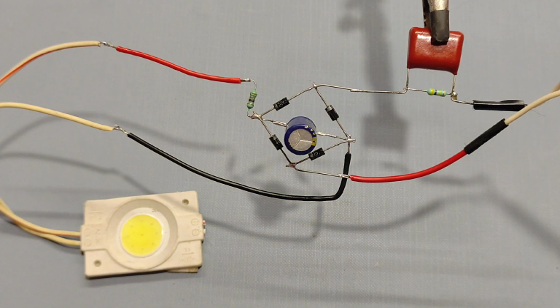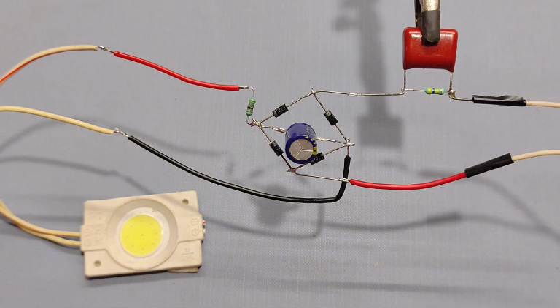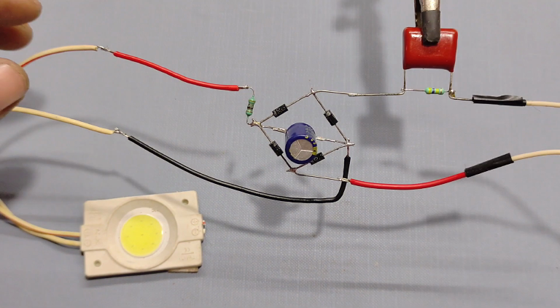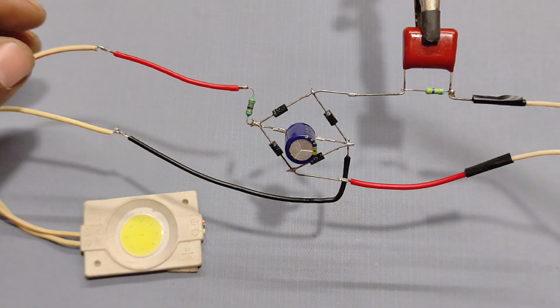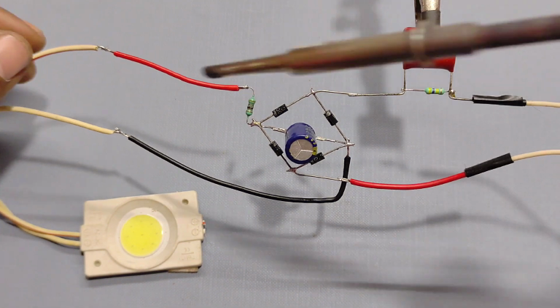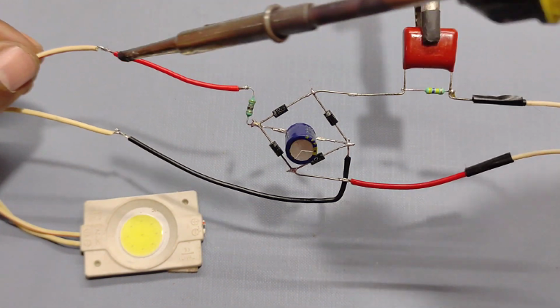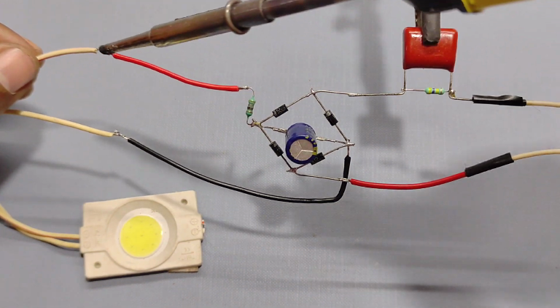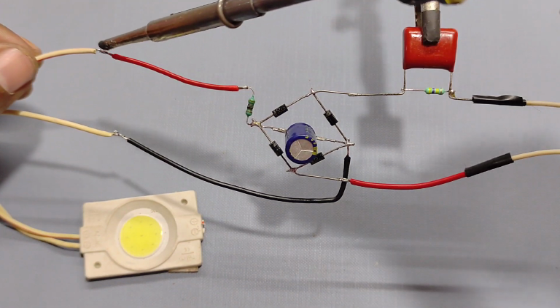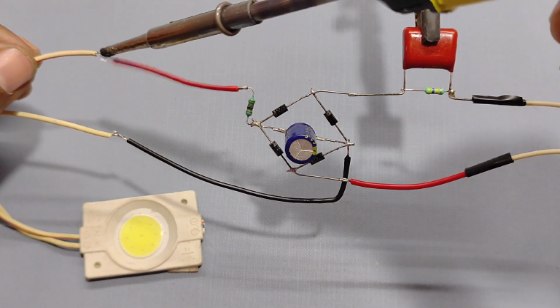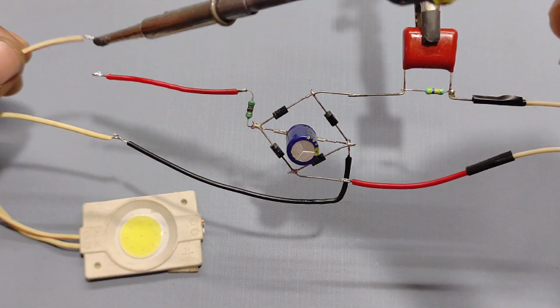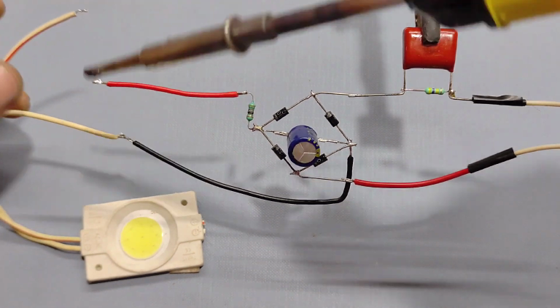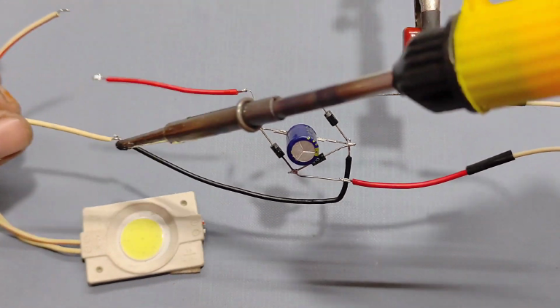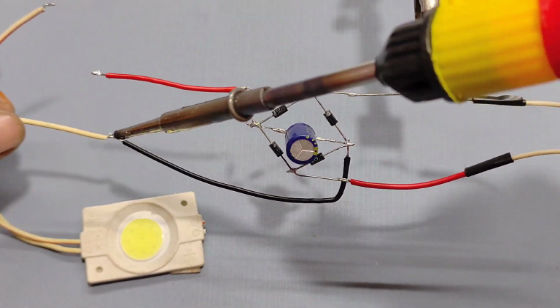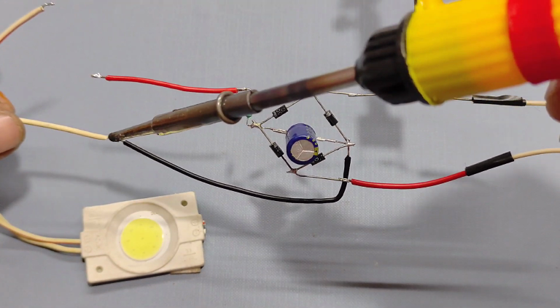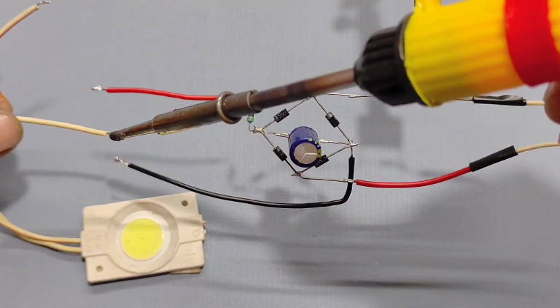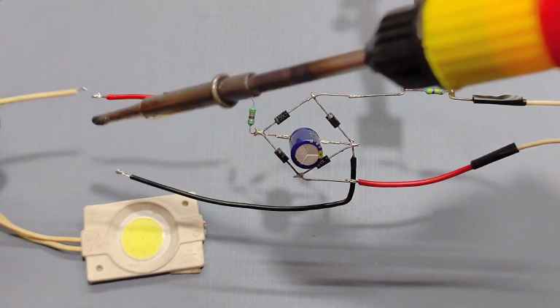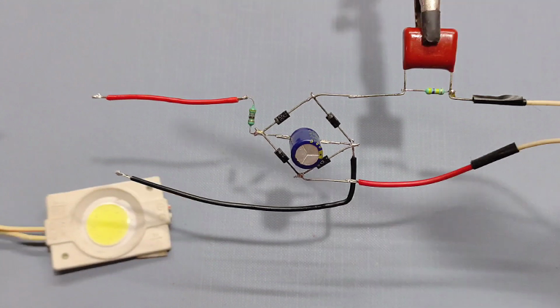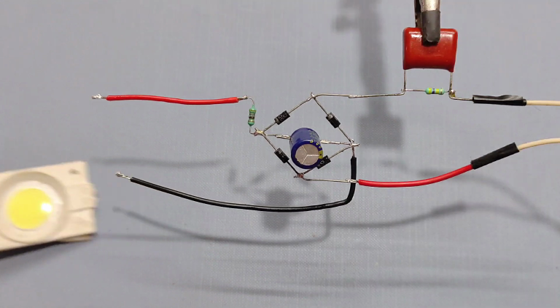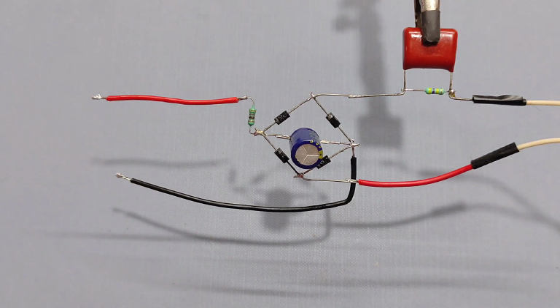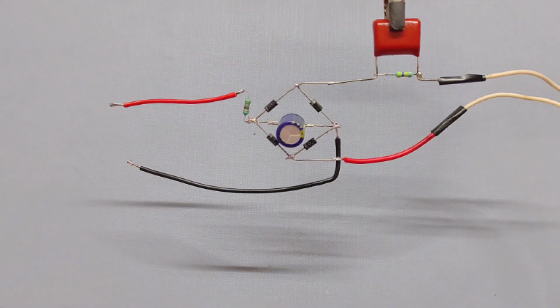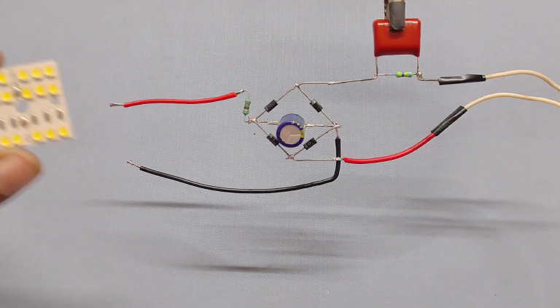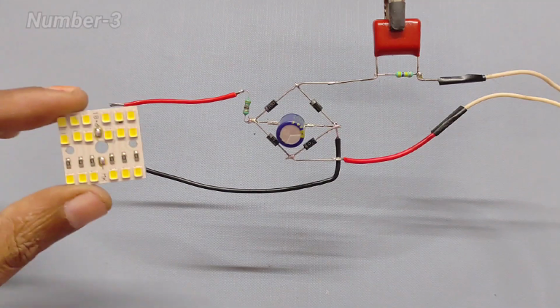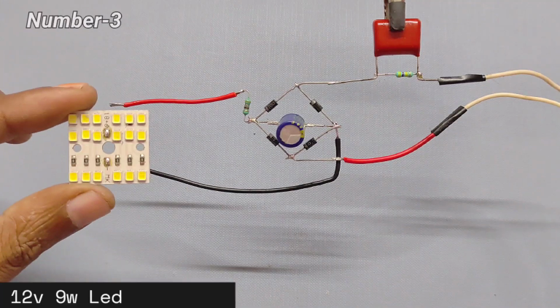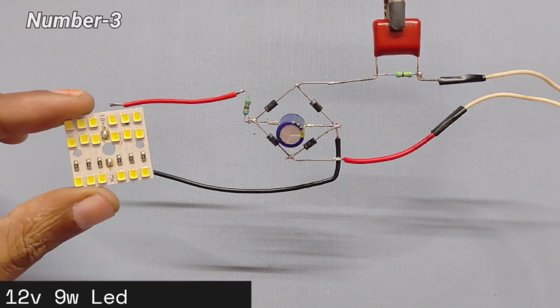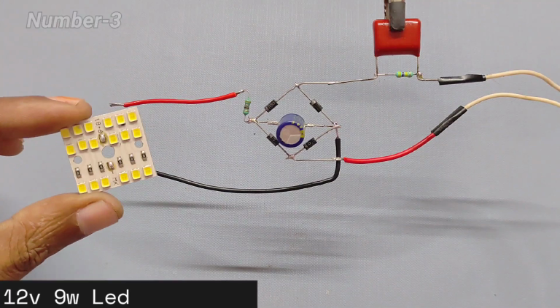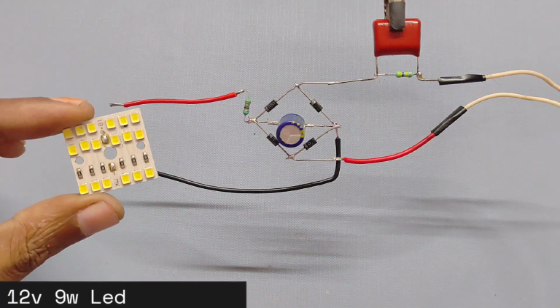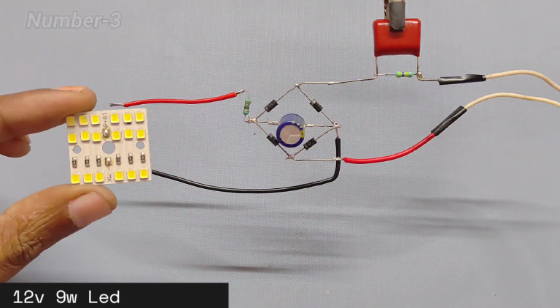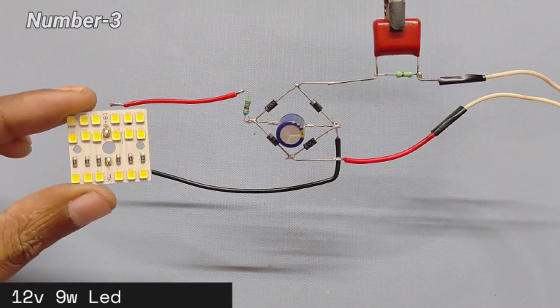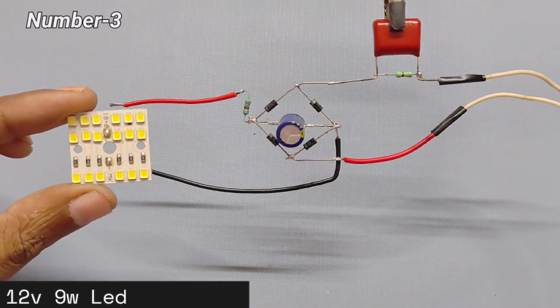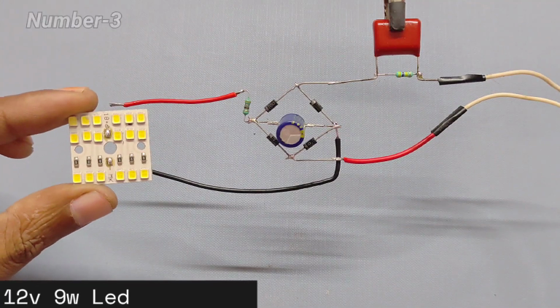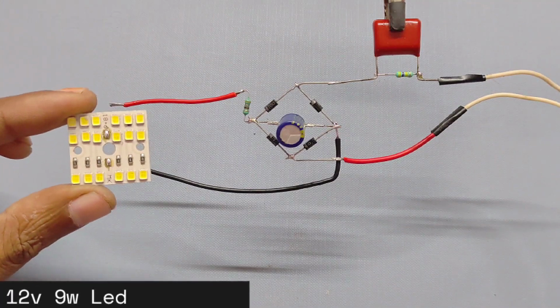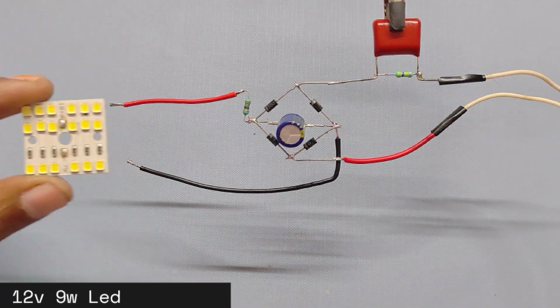Friend, you can use this circuit as a low-cost light driver or any kind of 12 volt strip lights.